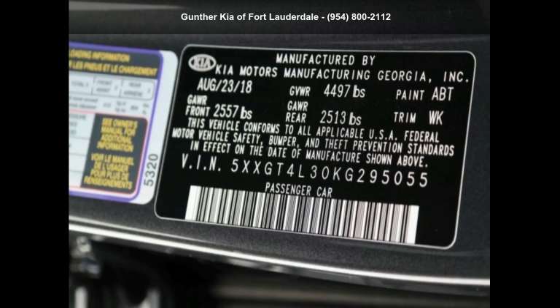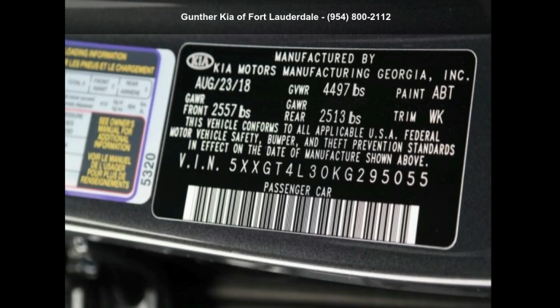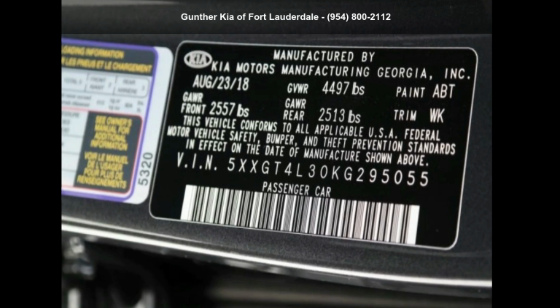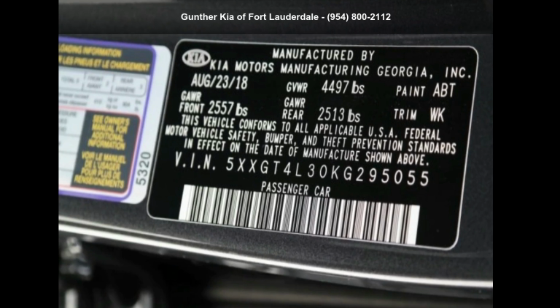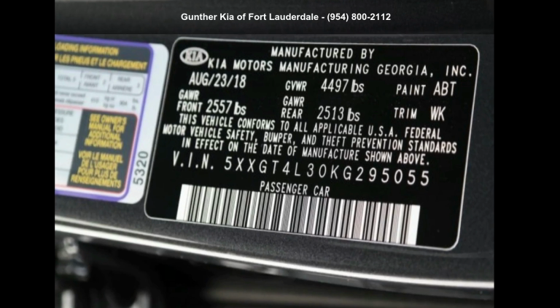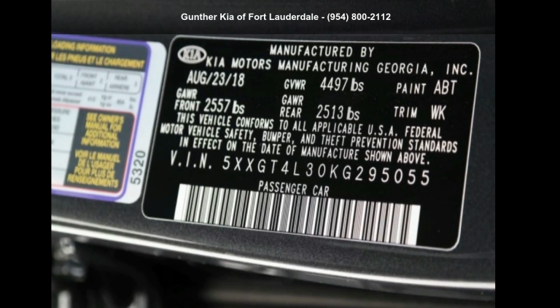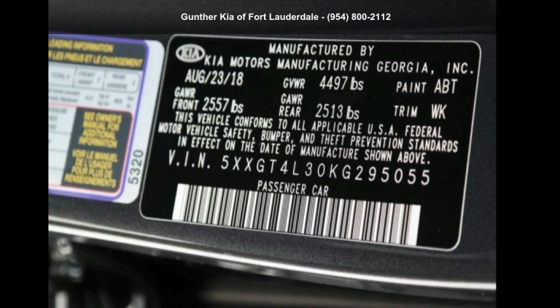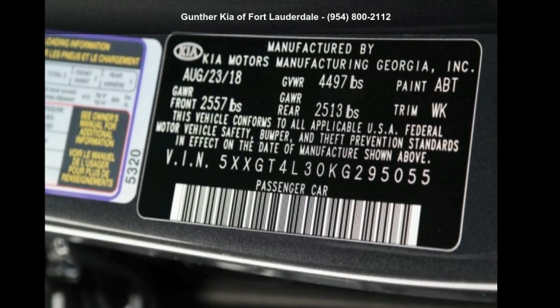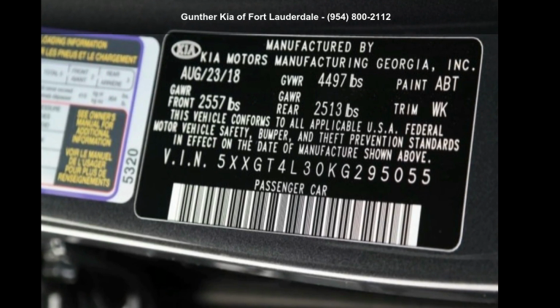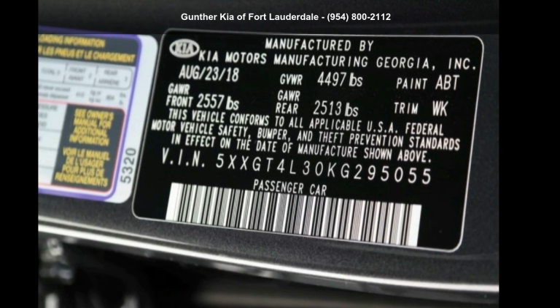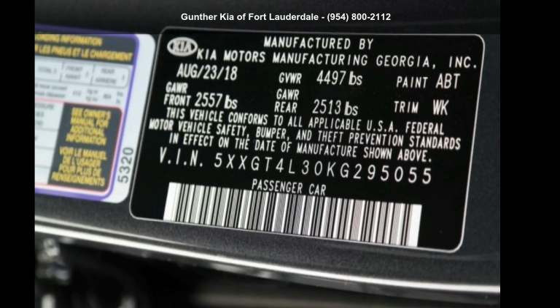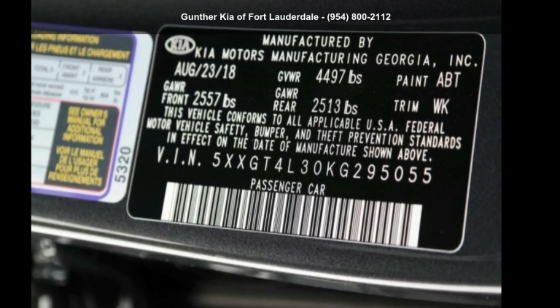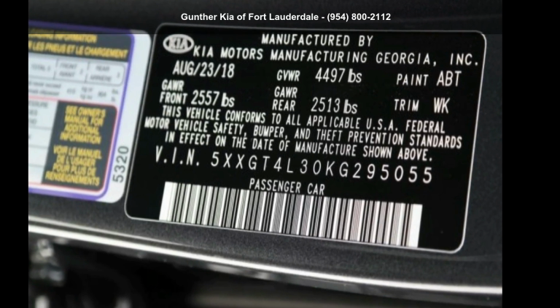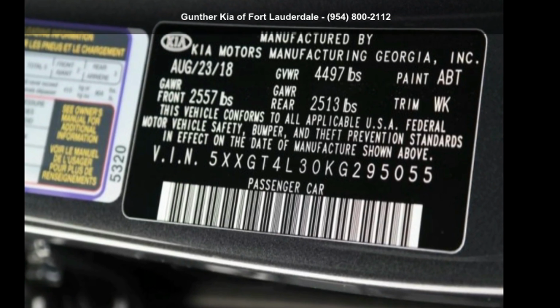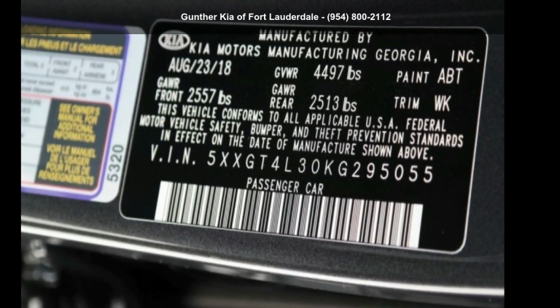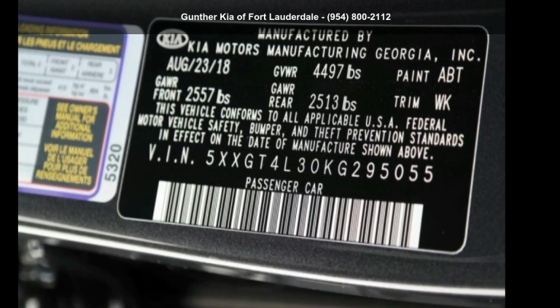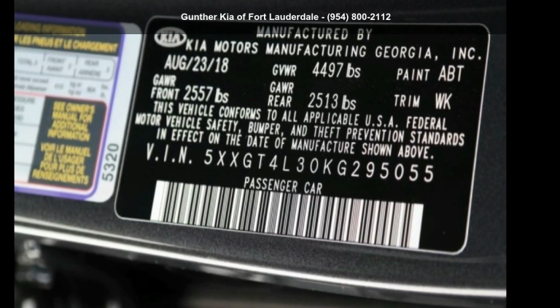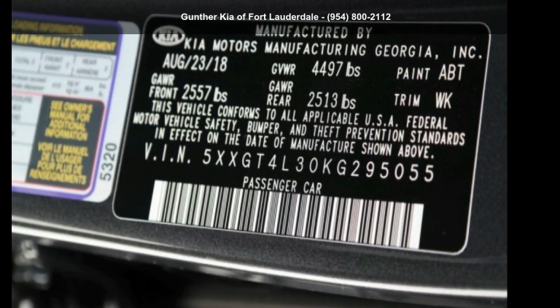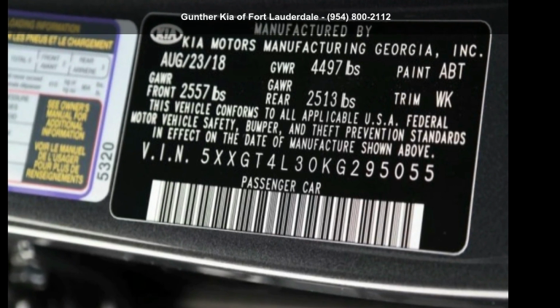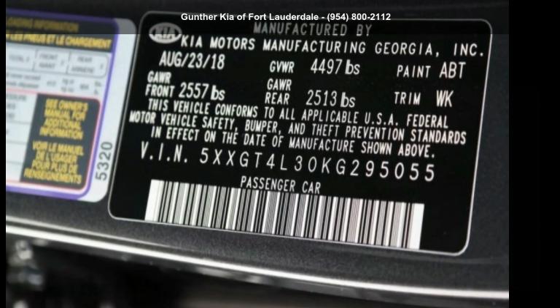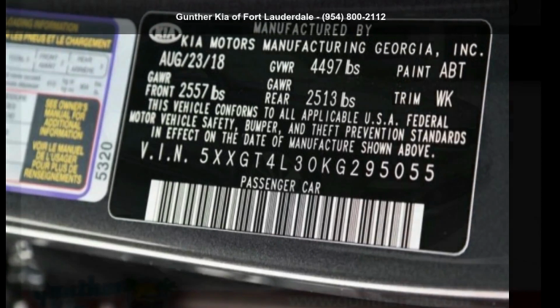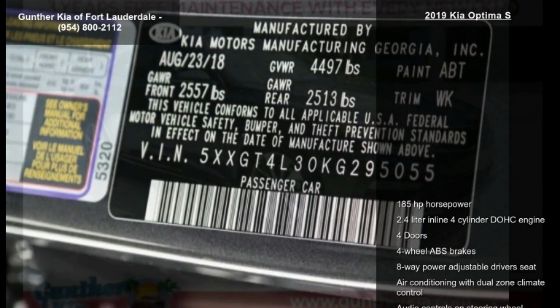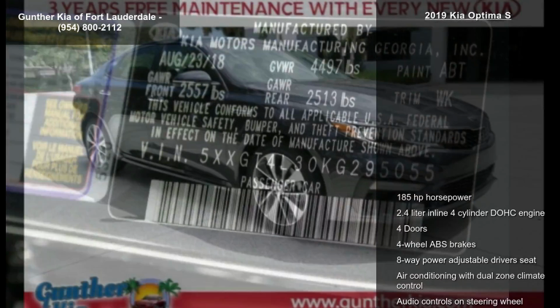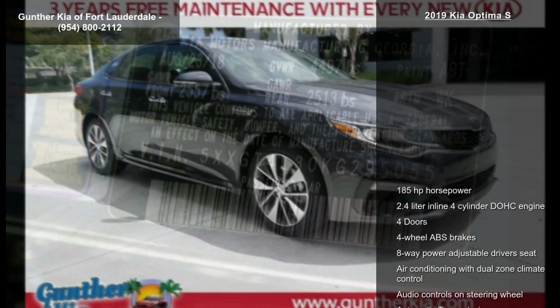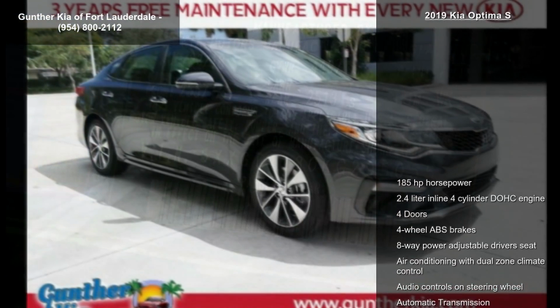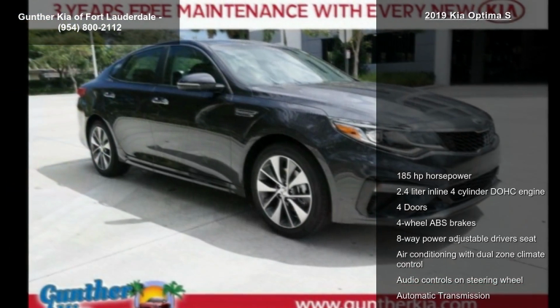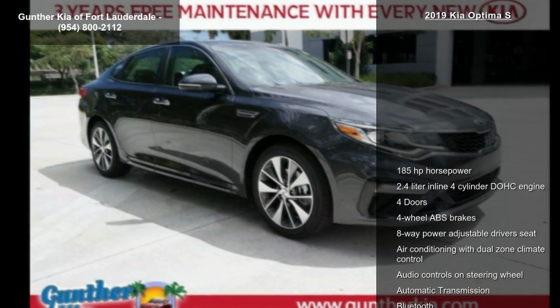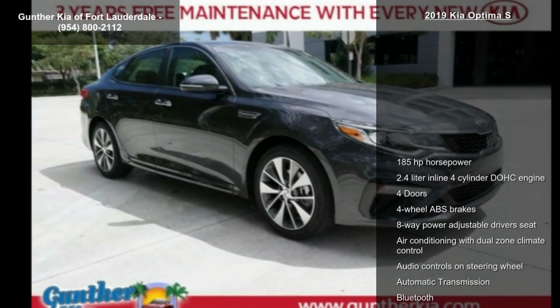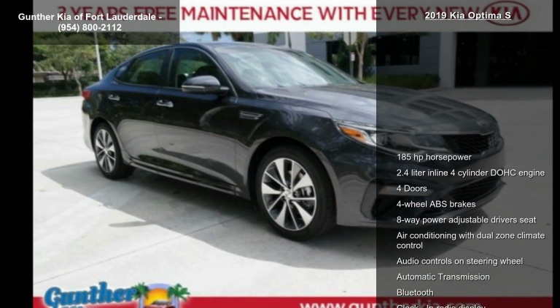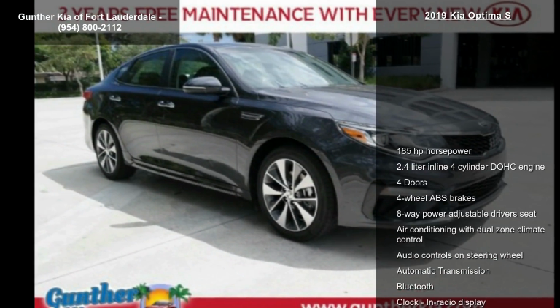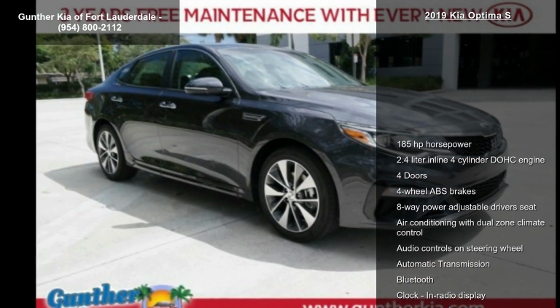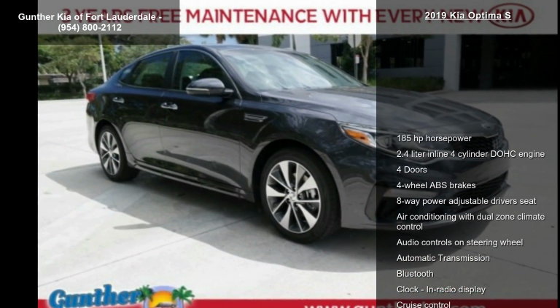Step into the Kia 2019 Optima S. This may be the set of wheels you've been looking for.